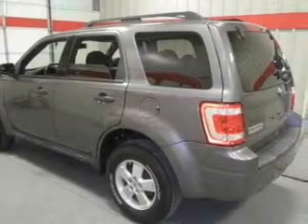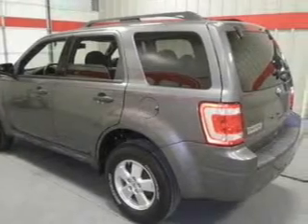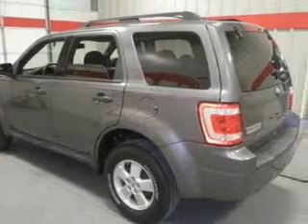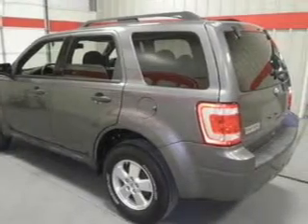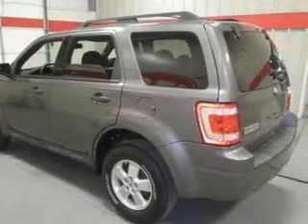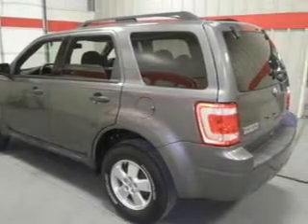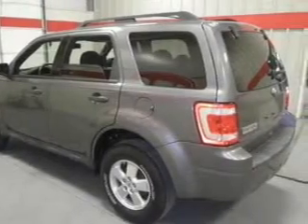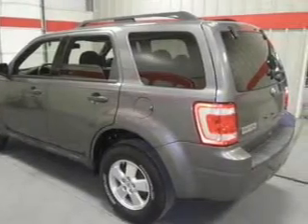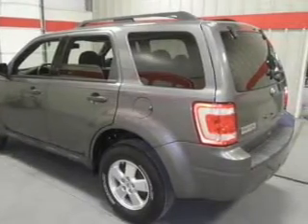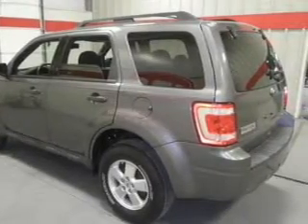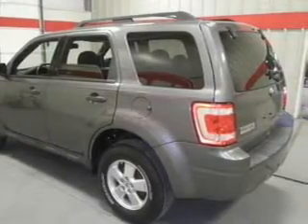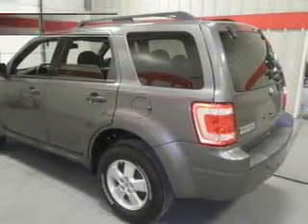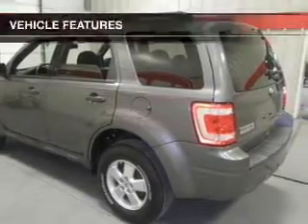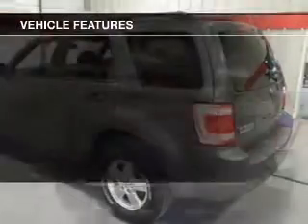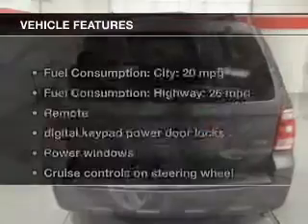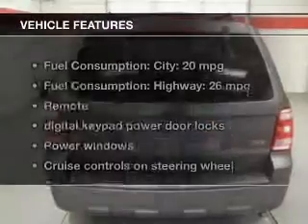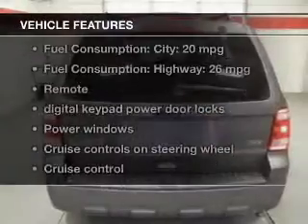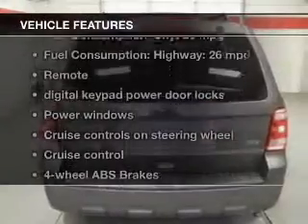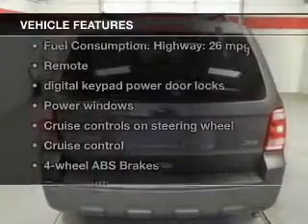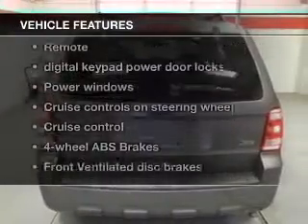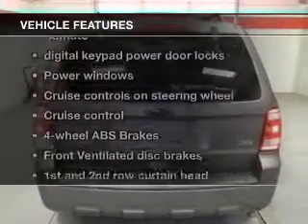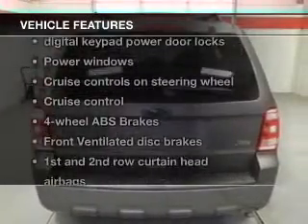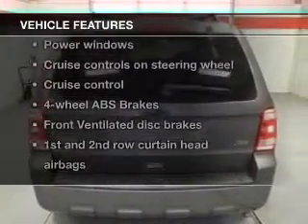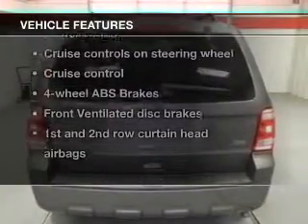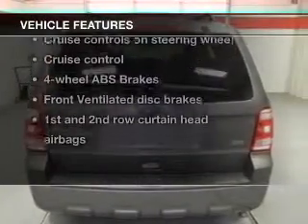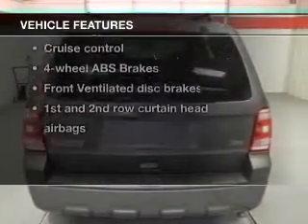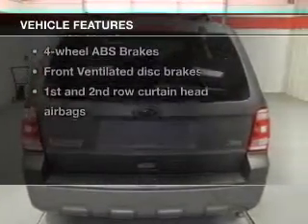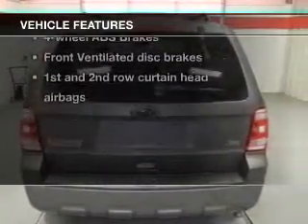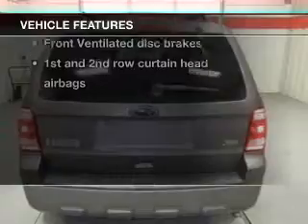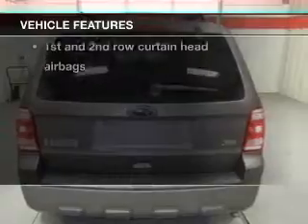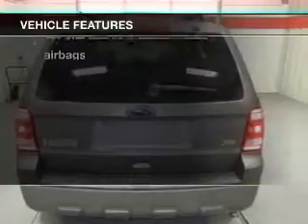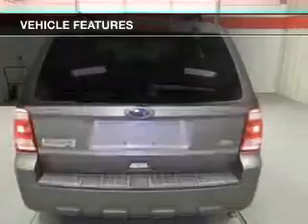The sunroof lets fresh air in. Plus enjoy these notable features that are included in this vehicle.